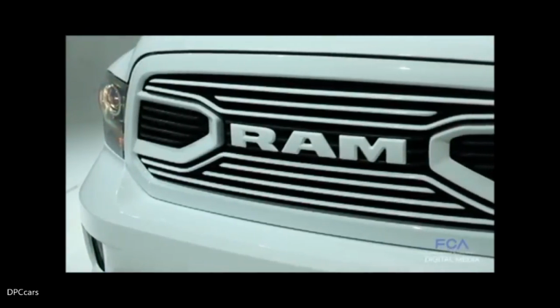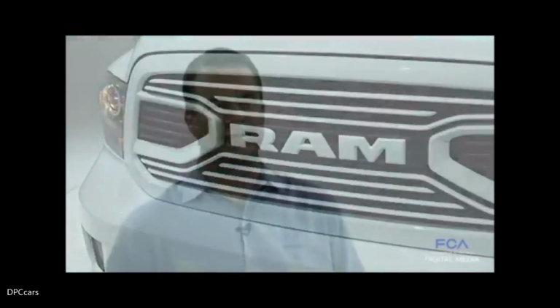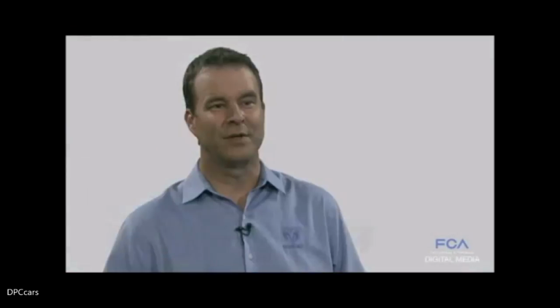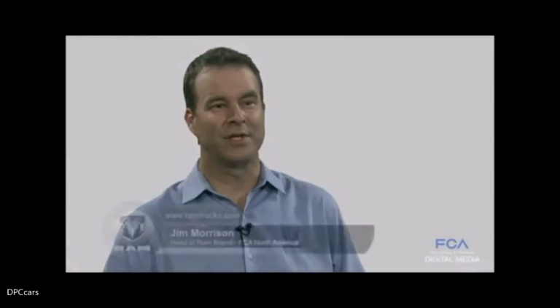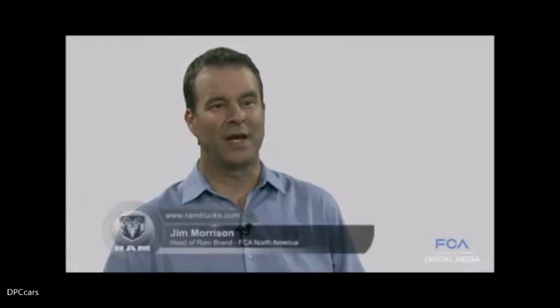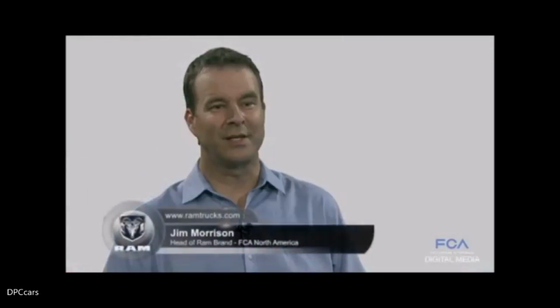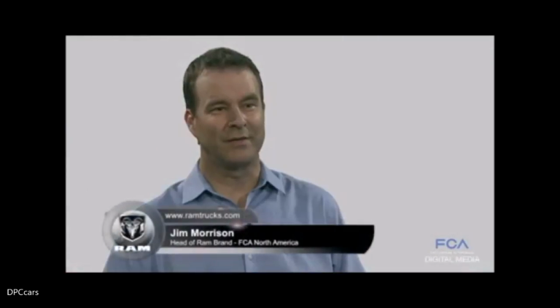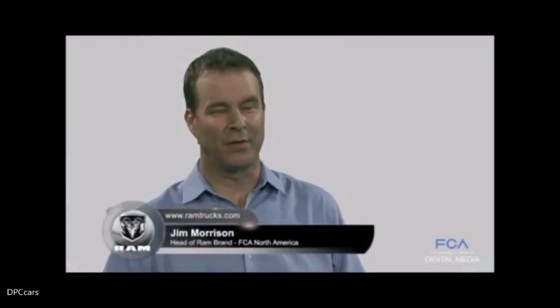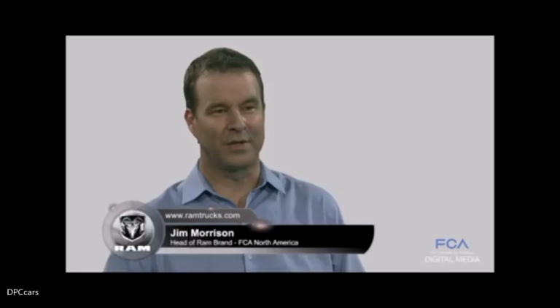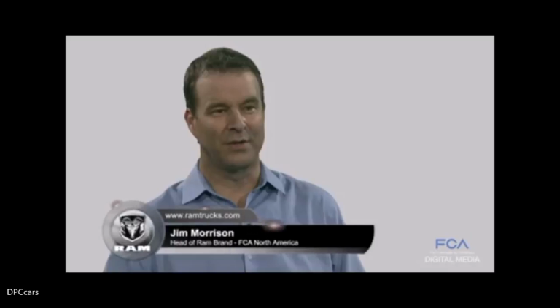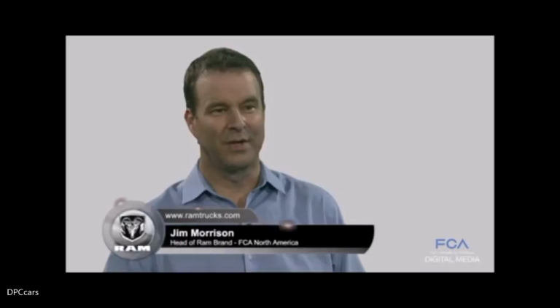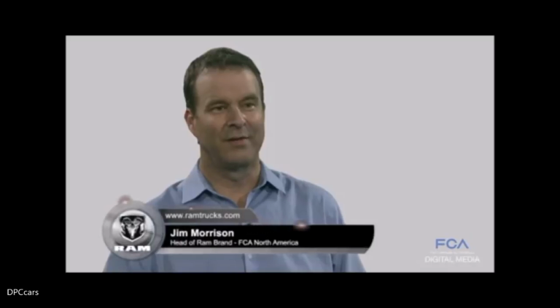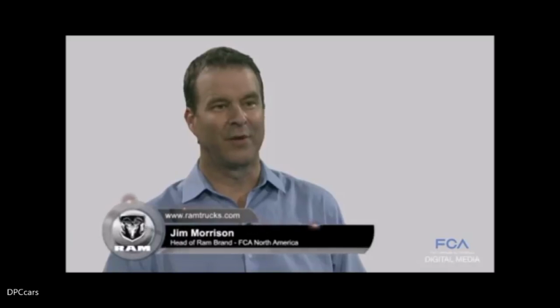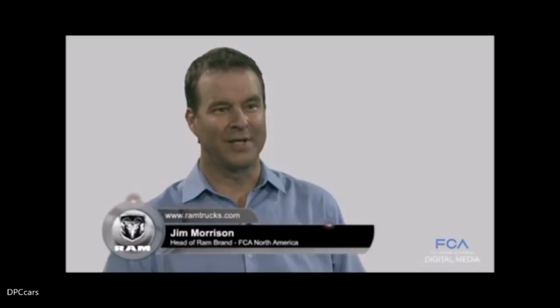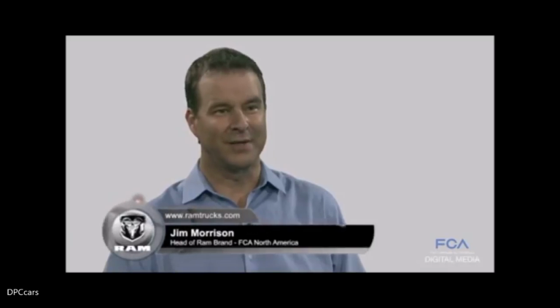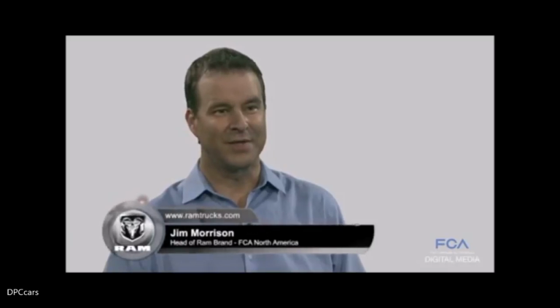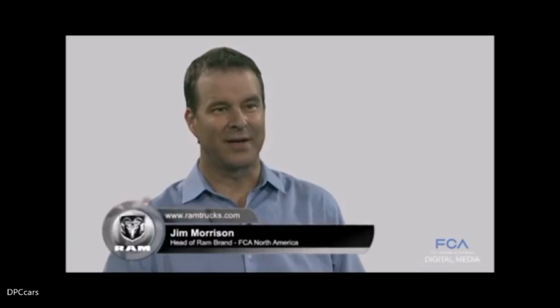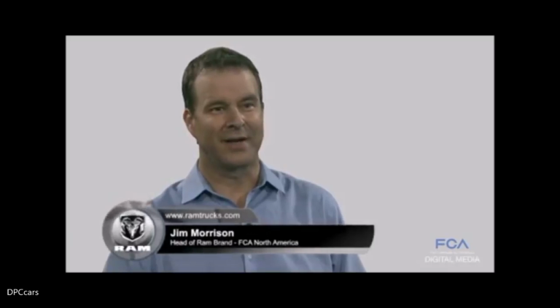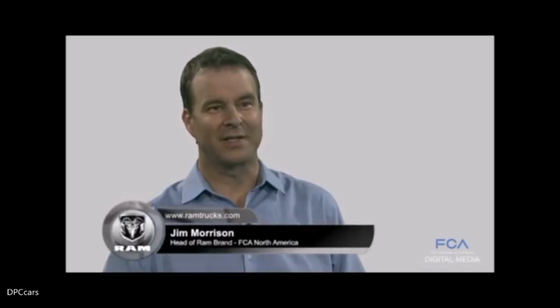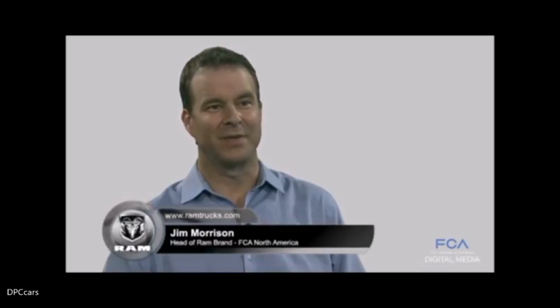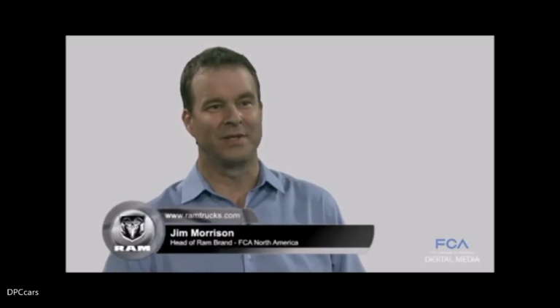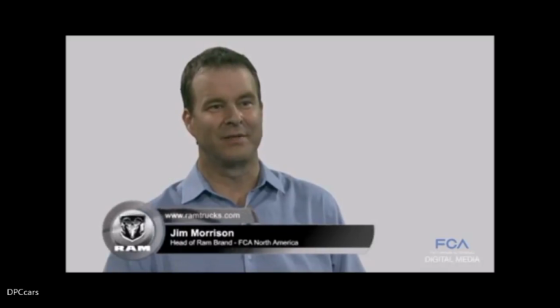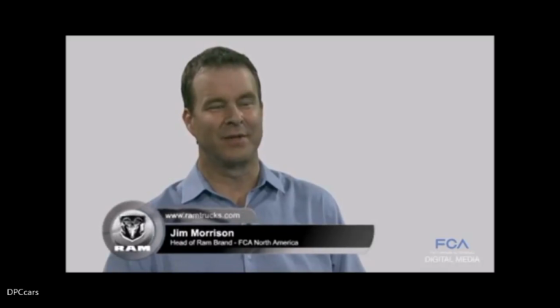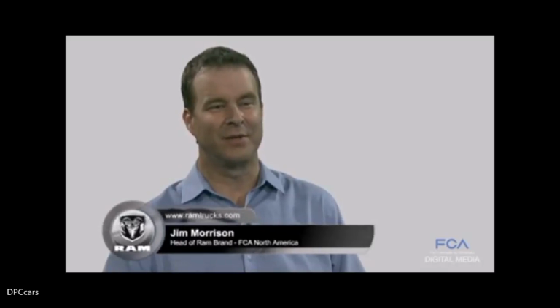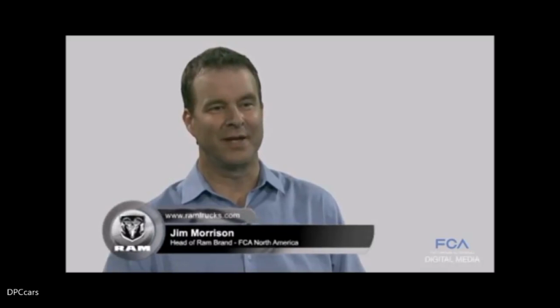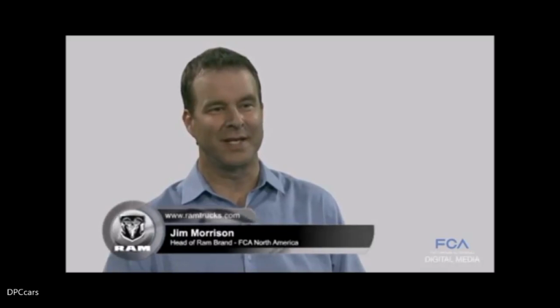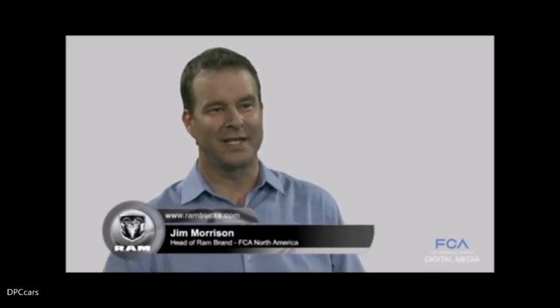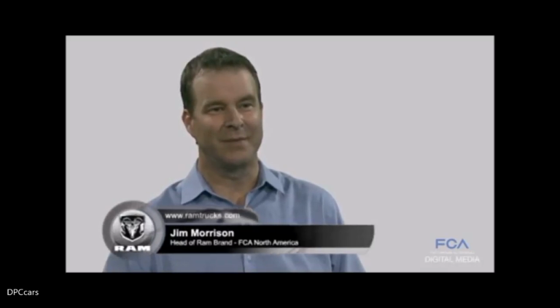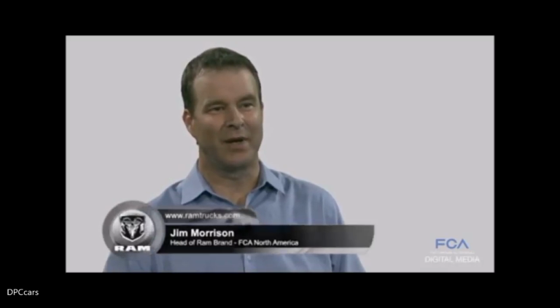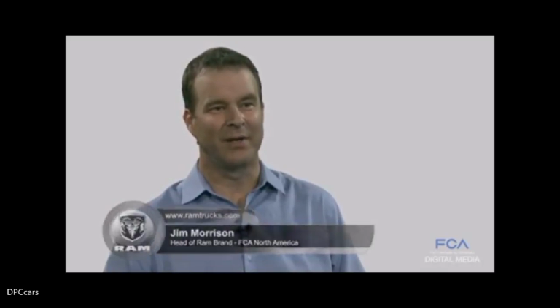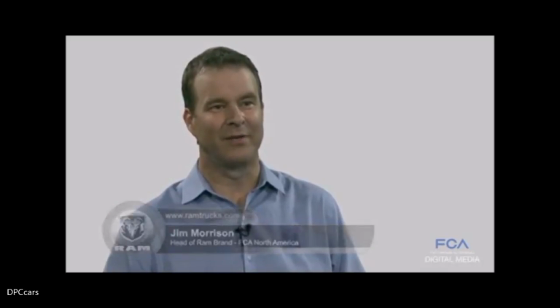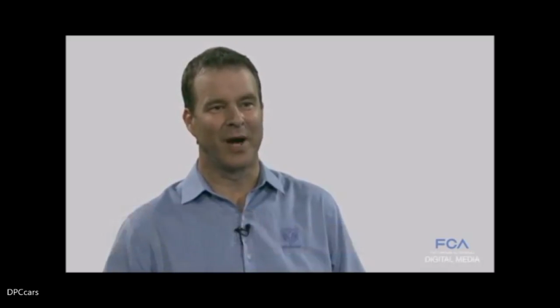There's a lot to look forward to for our dealers and our customers for the 2018 model year from RAM.